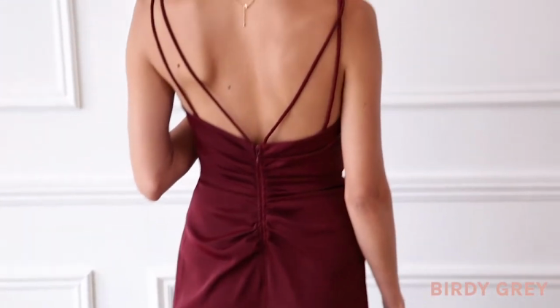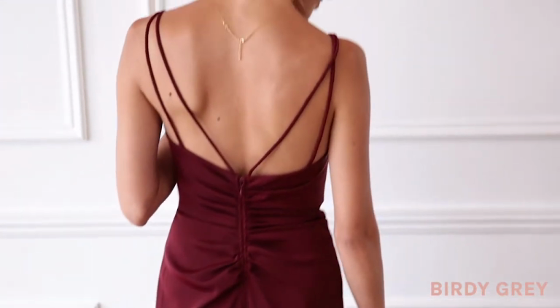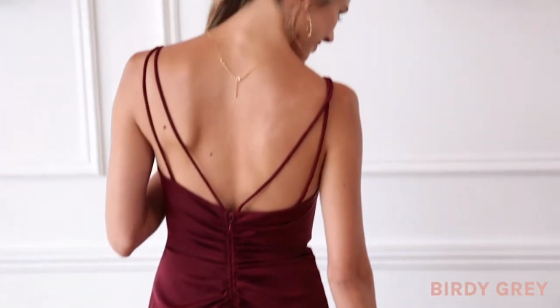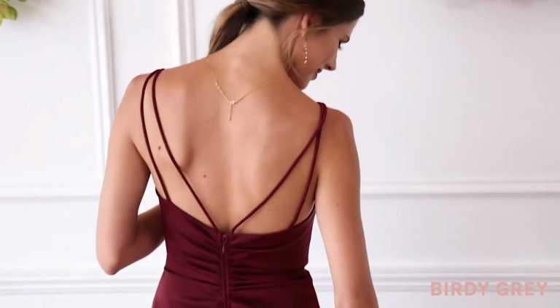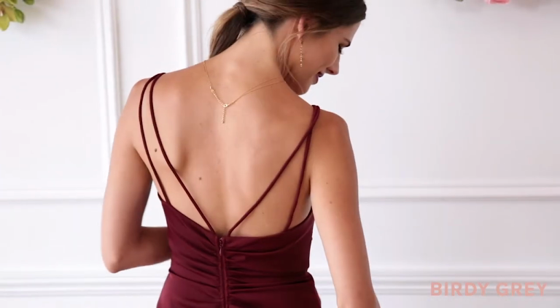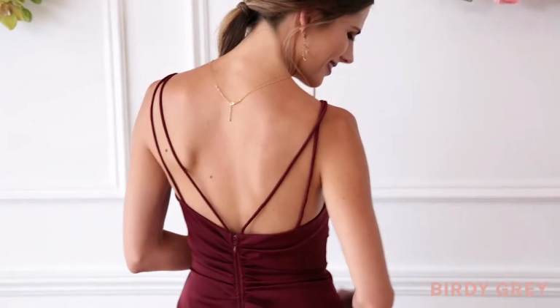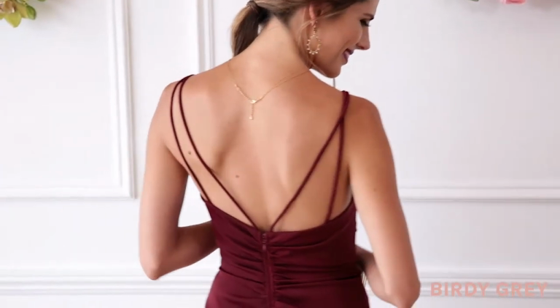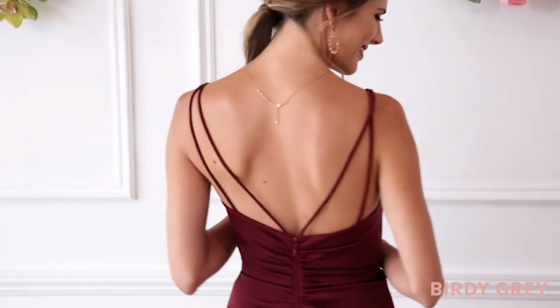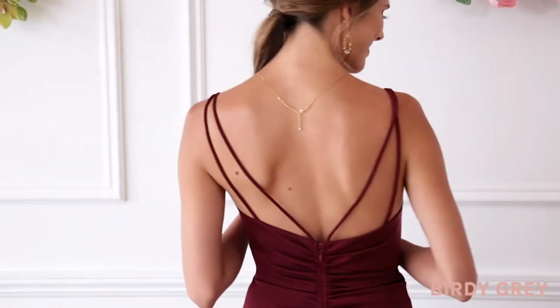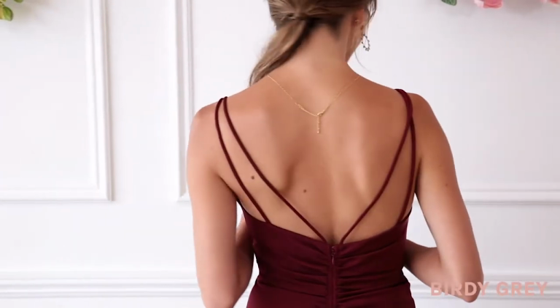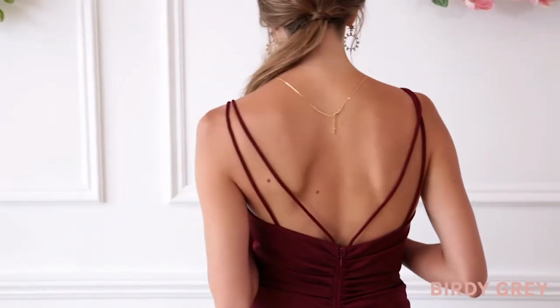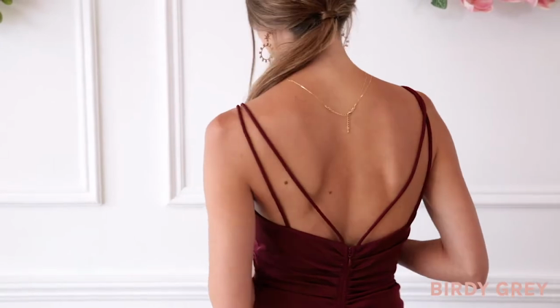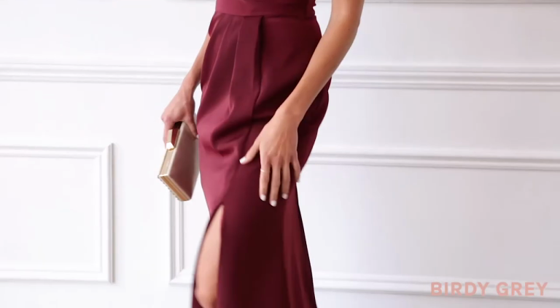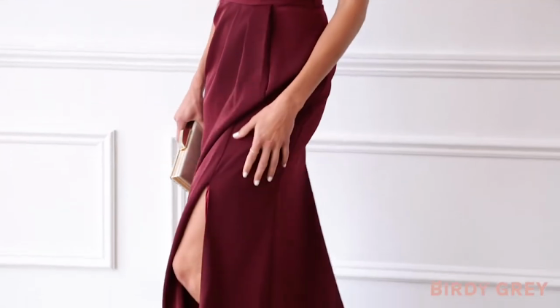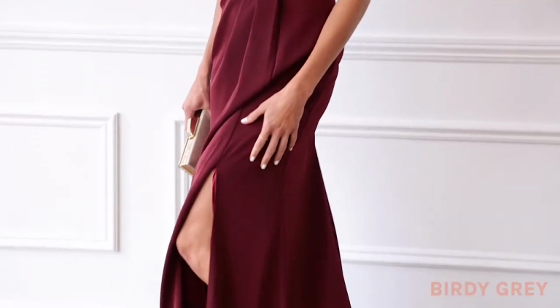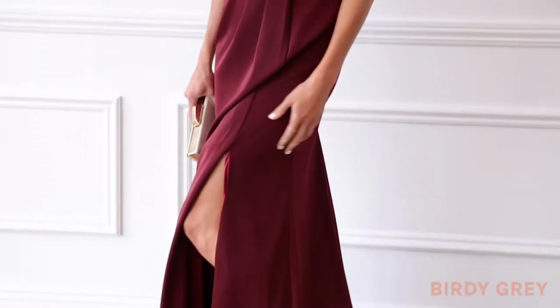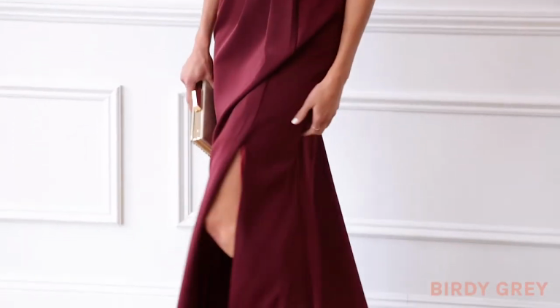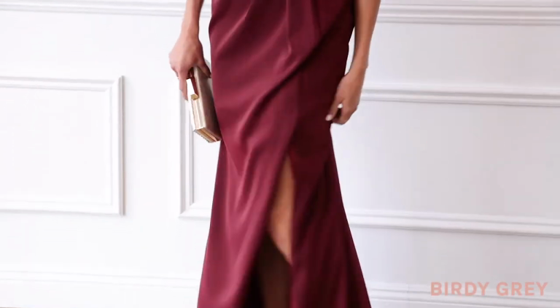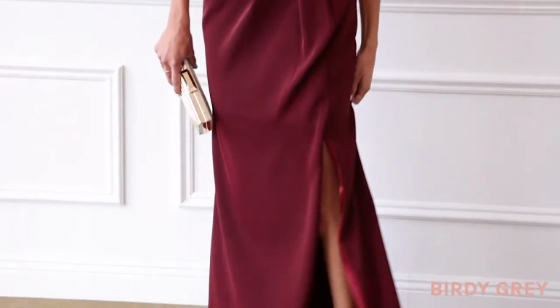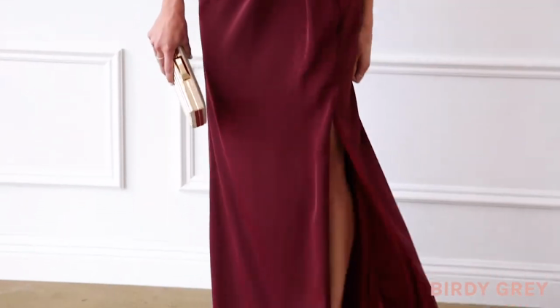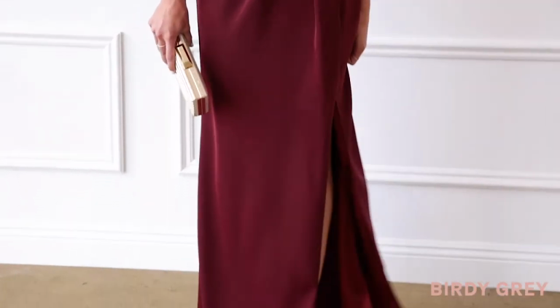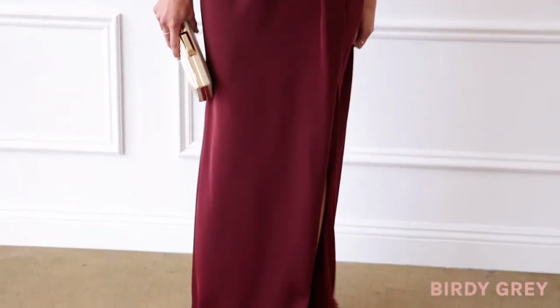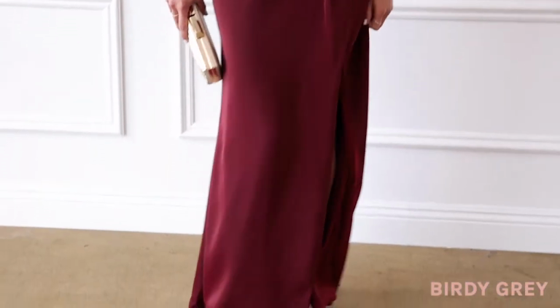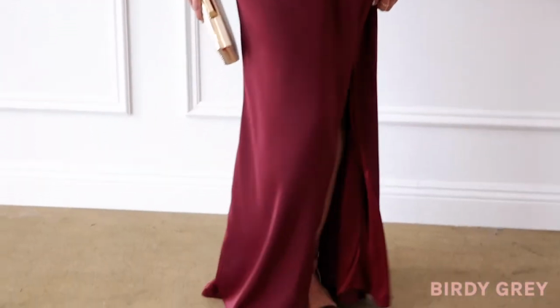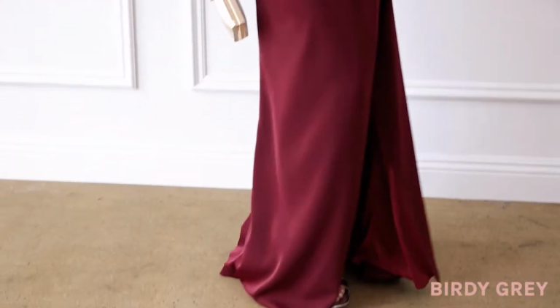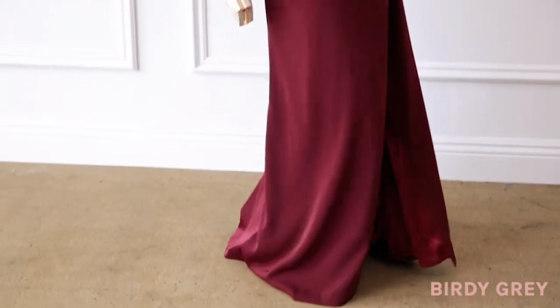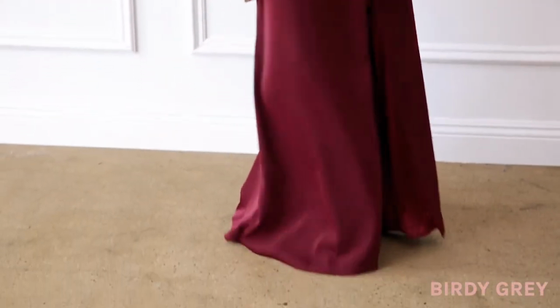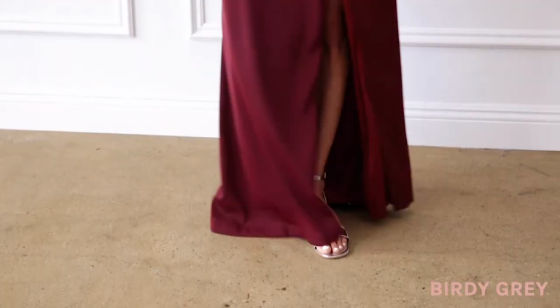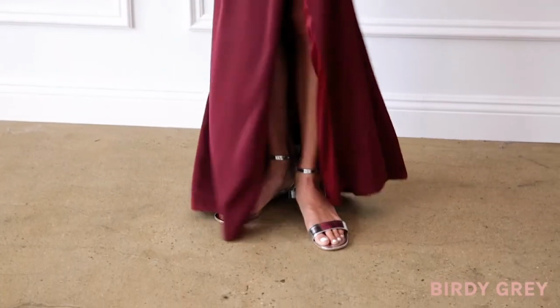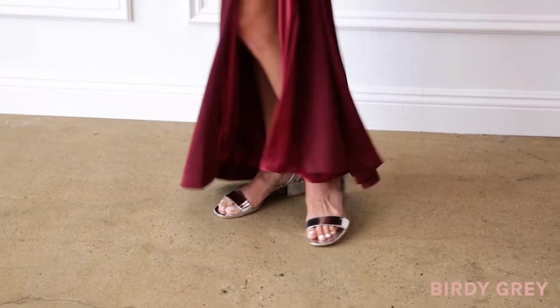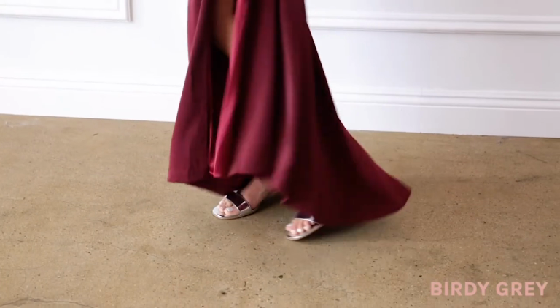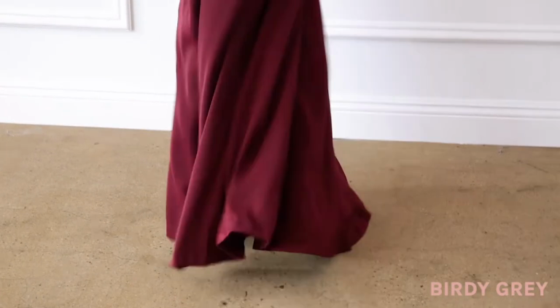It's also great if you have a formal wedding on the calendar — it's something that you'll wear over and over again long after.